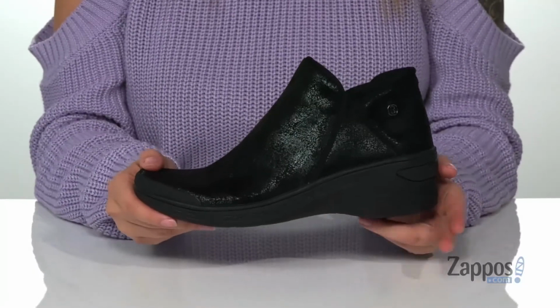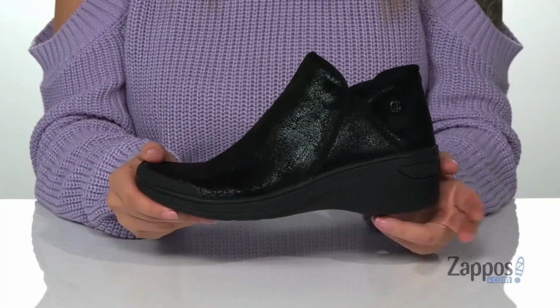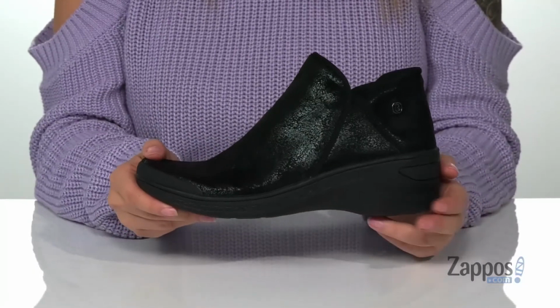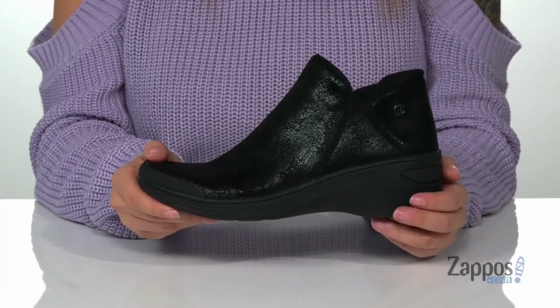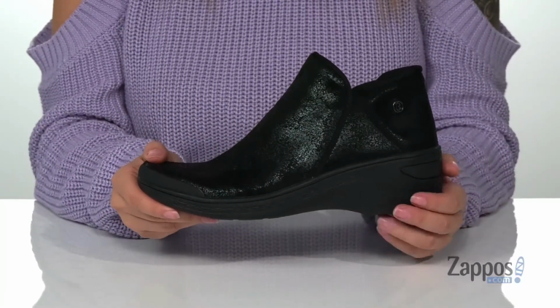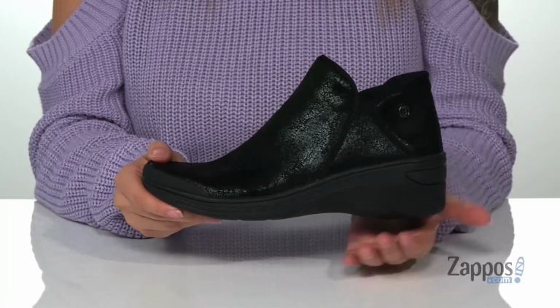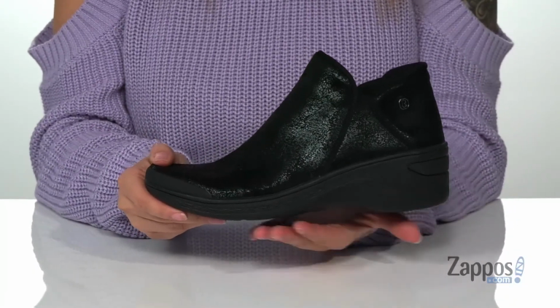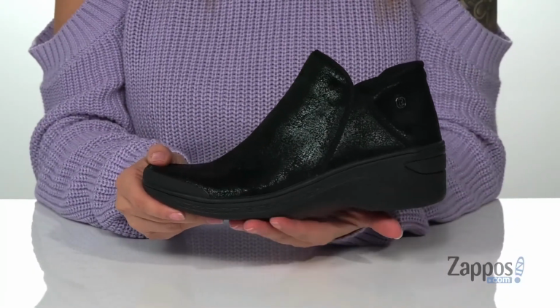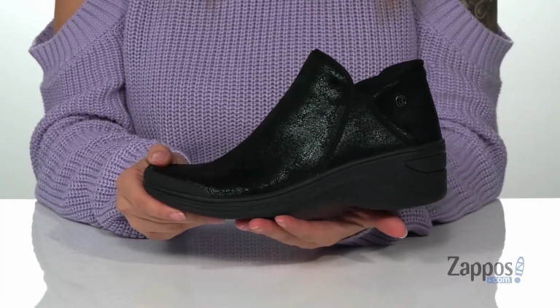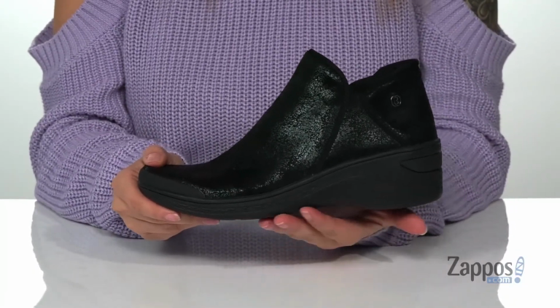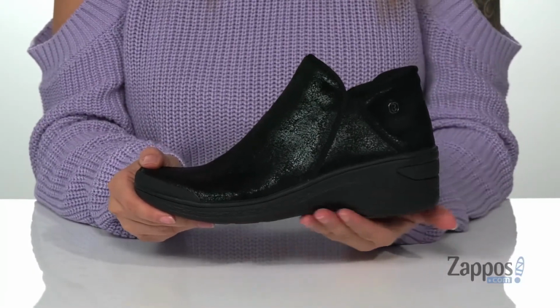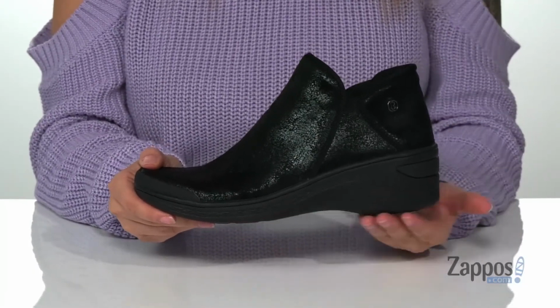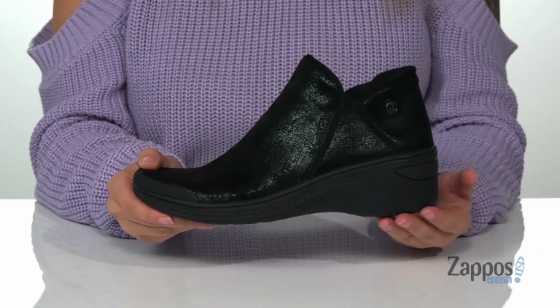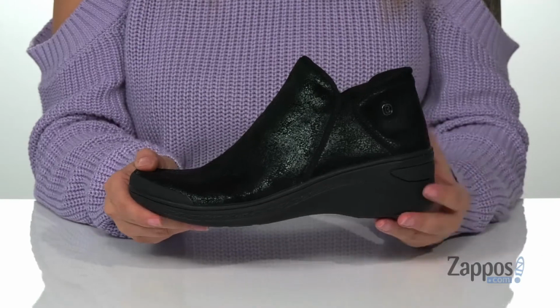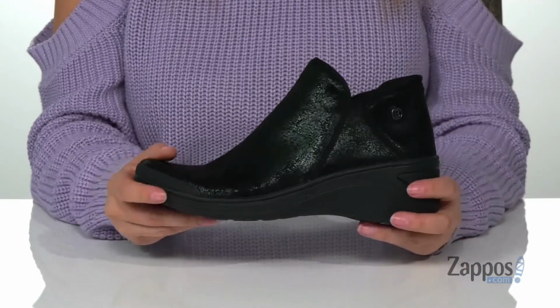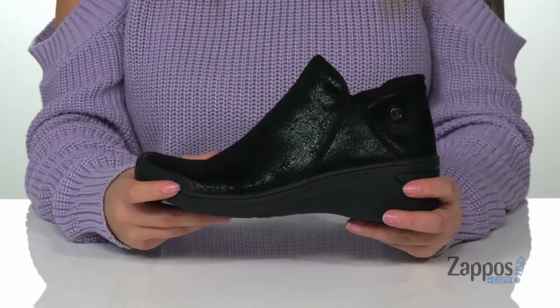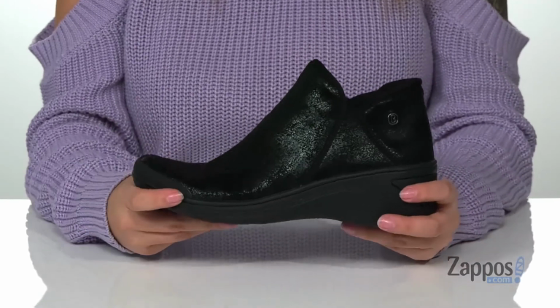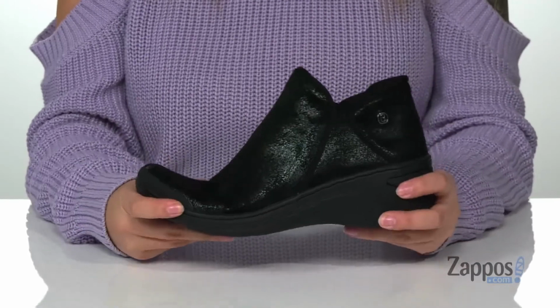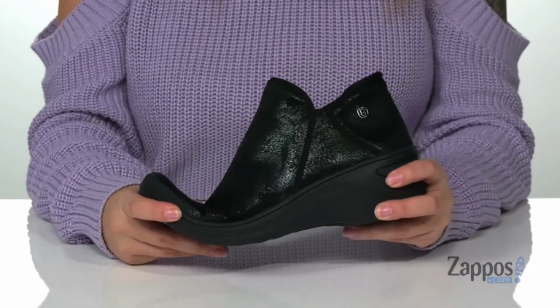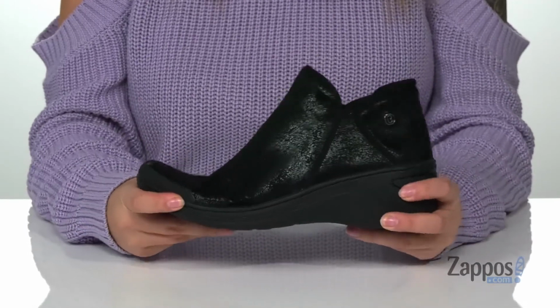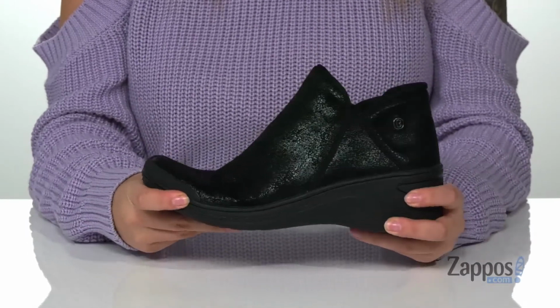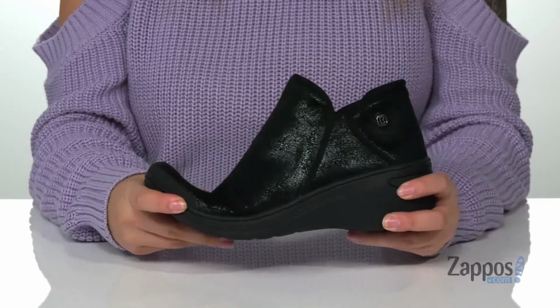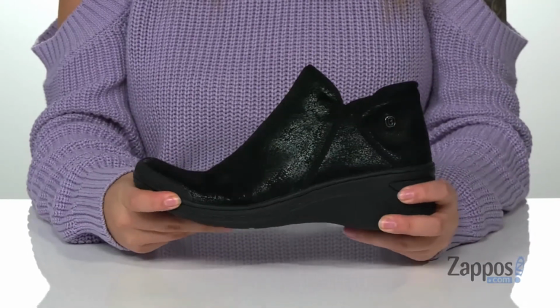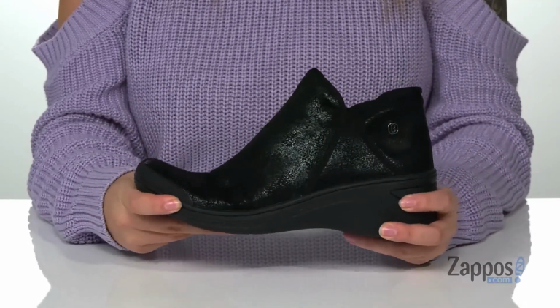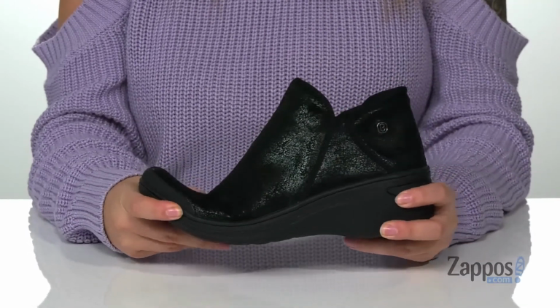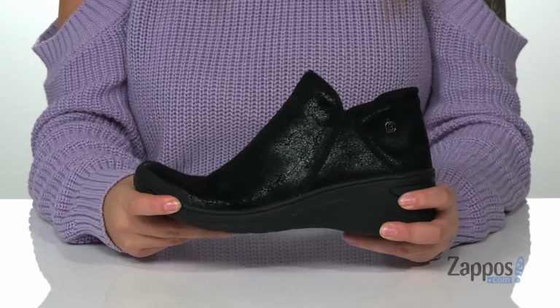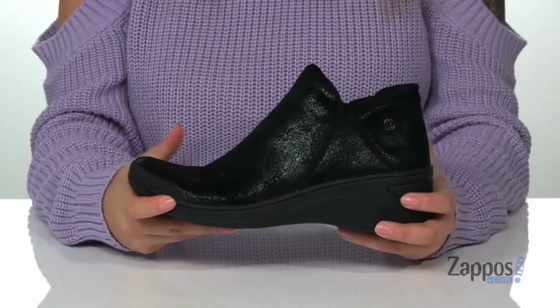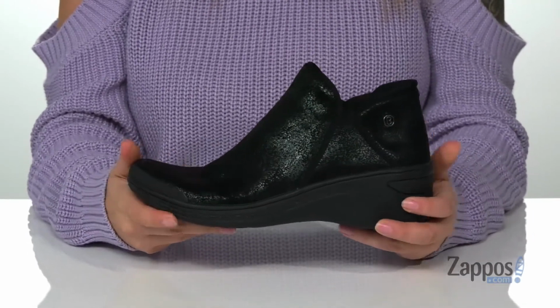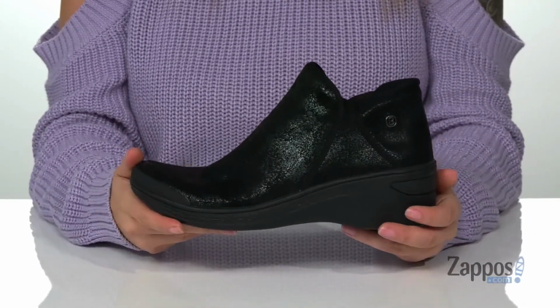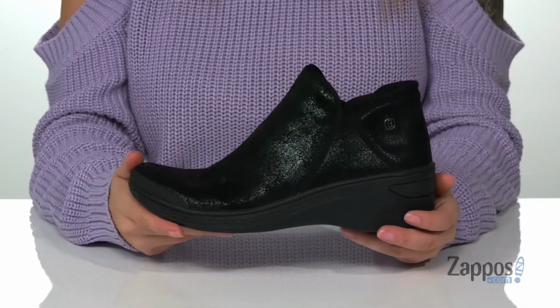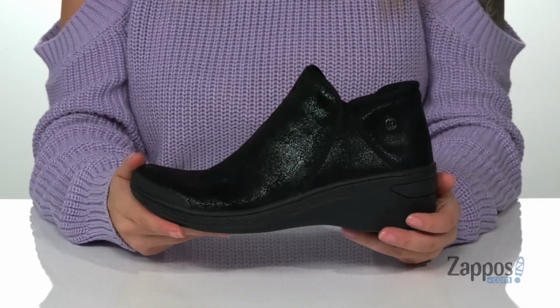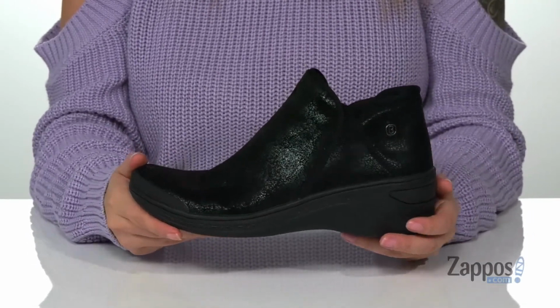The midsole is going to give you a small boost in height, but also has flexibility so you can step with ease.